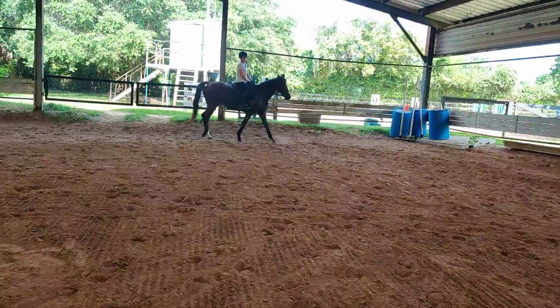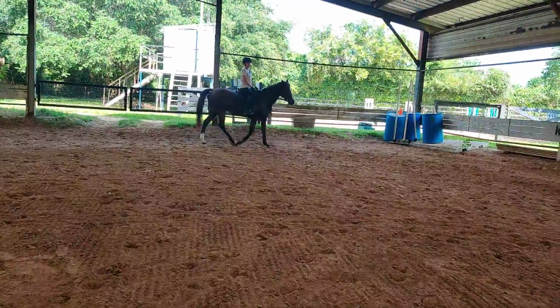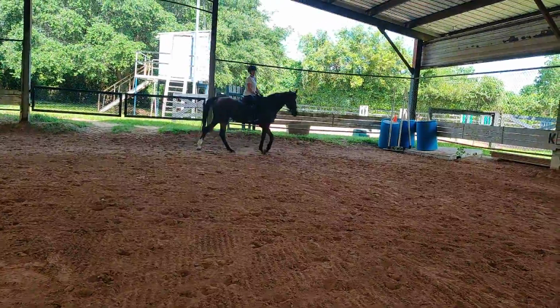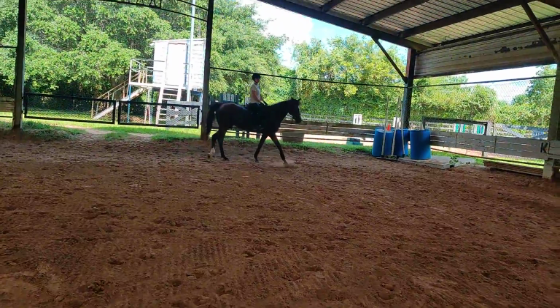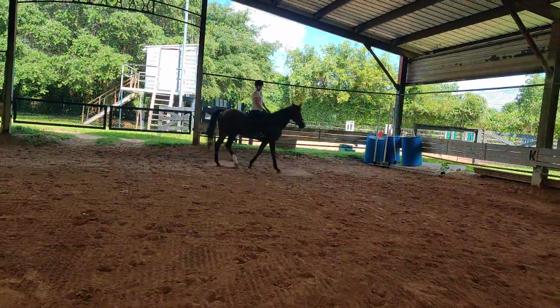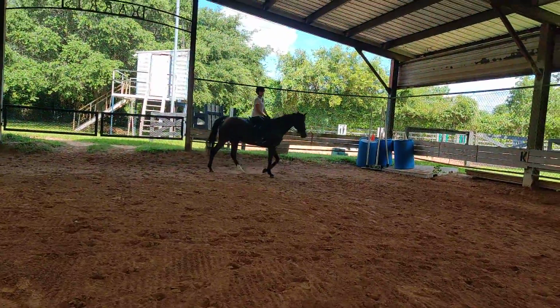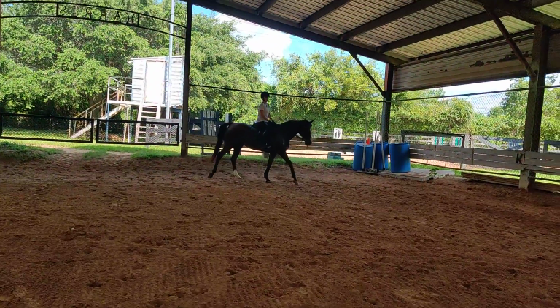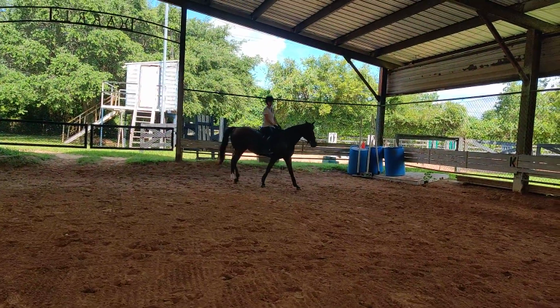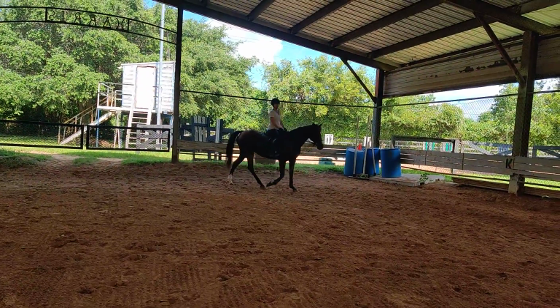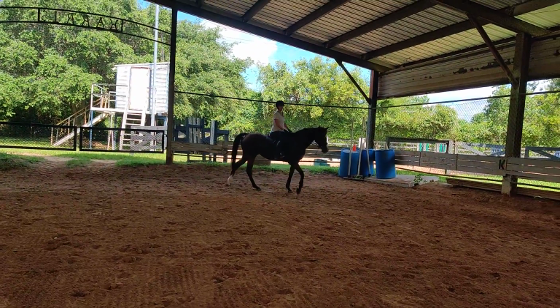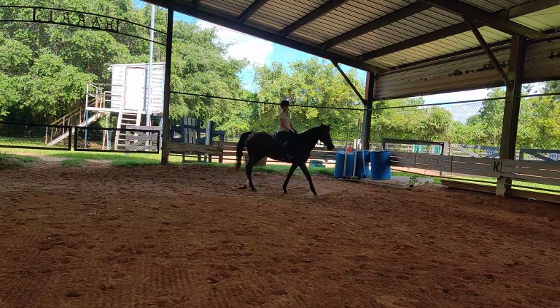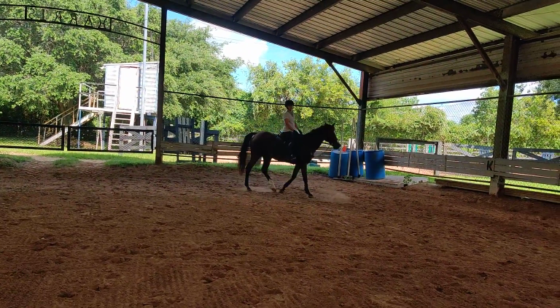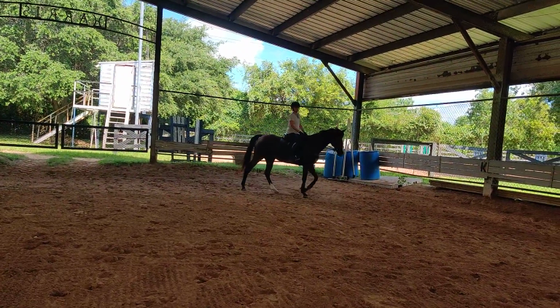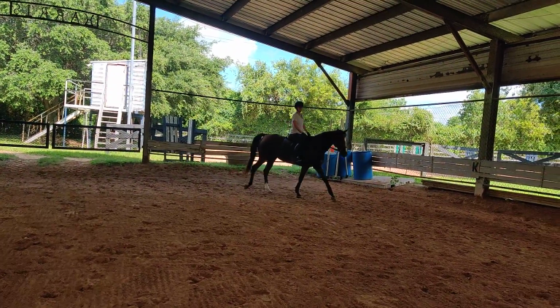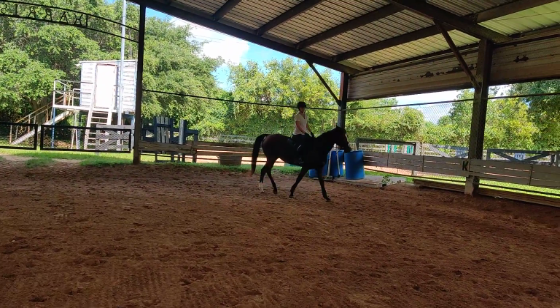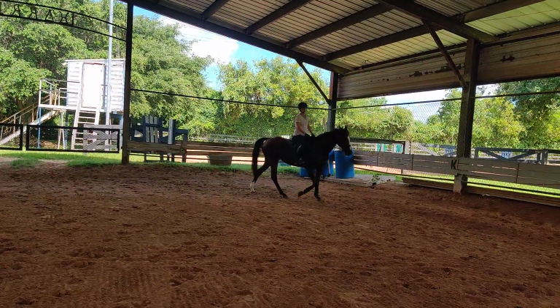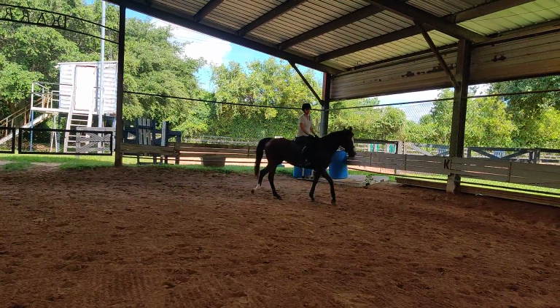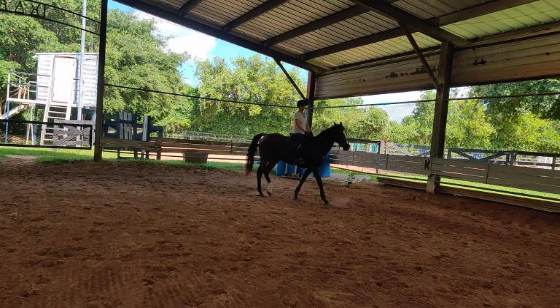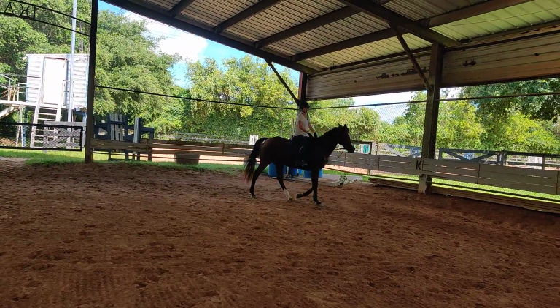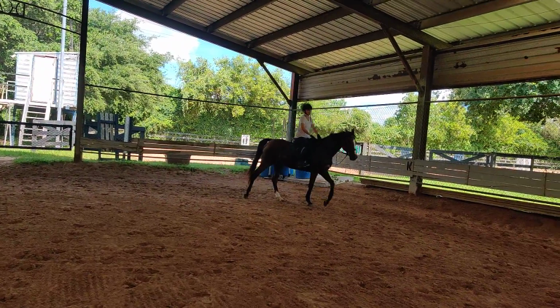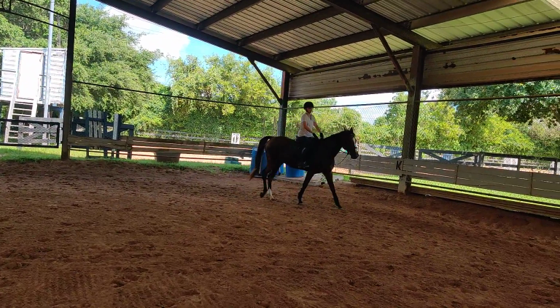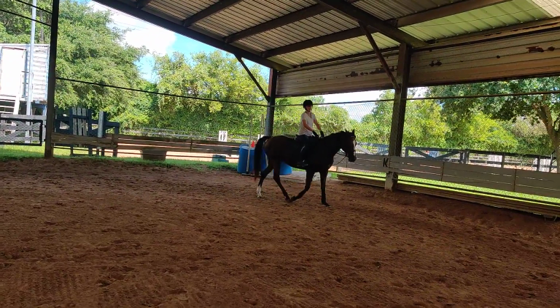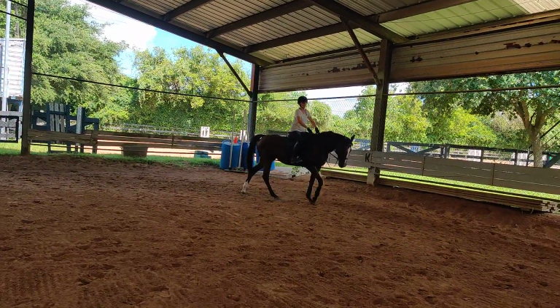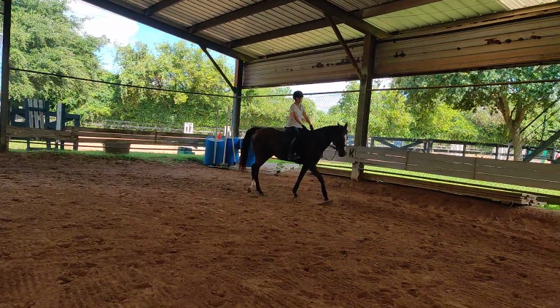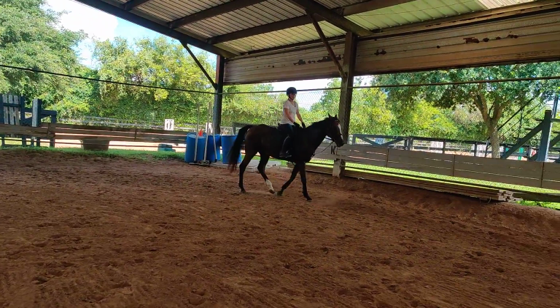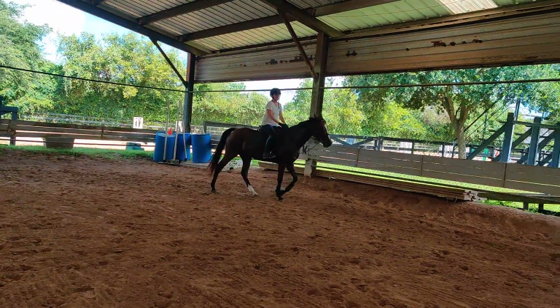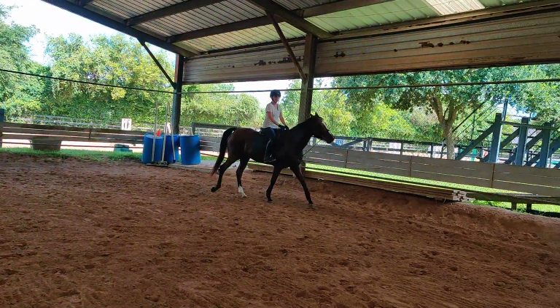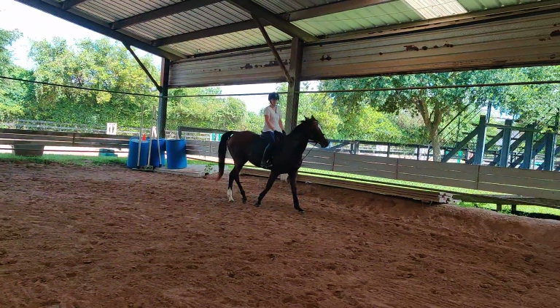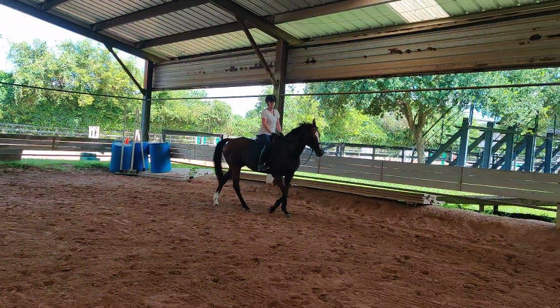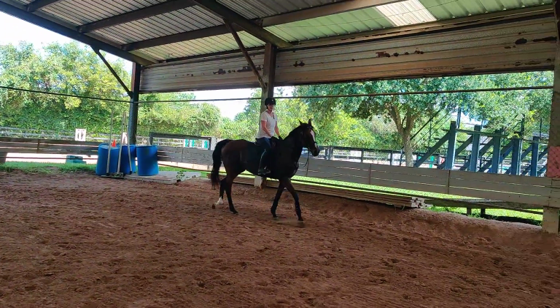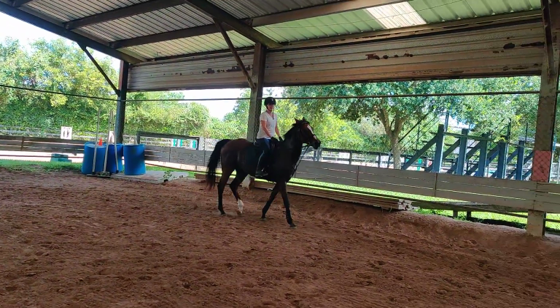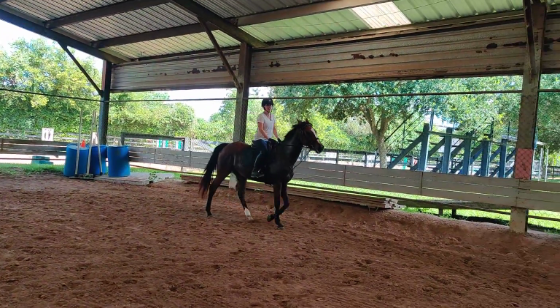Steadiness. Then when you get to the jump, it's just a very small lift of the seat and a small reach of the hands.